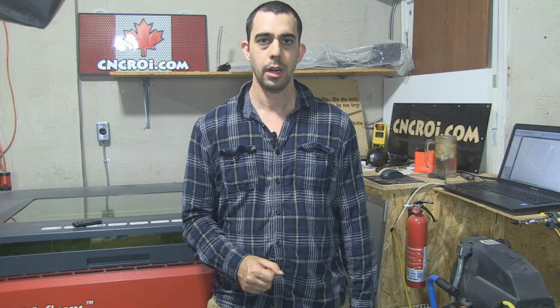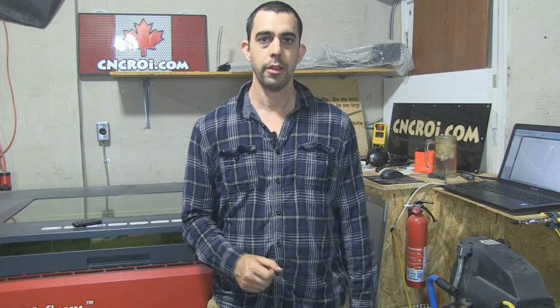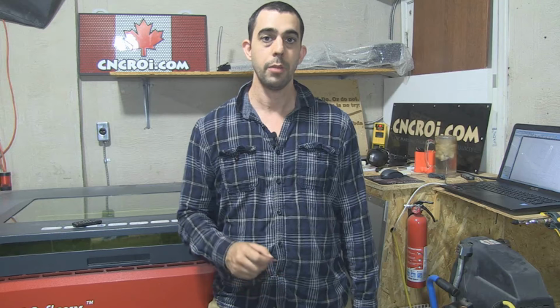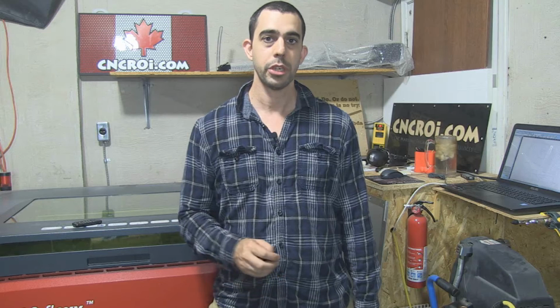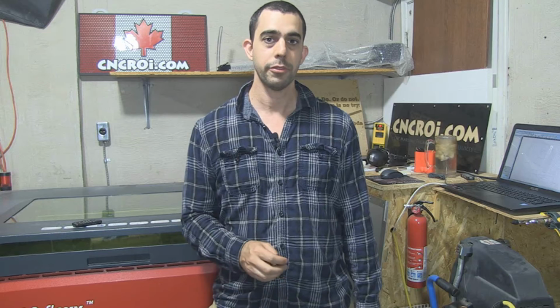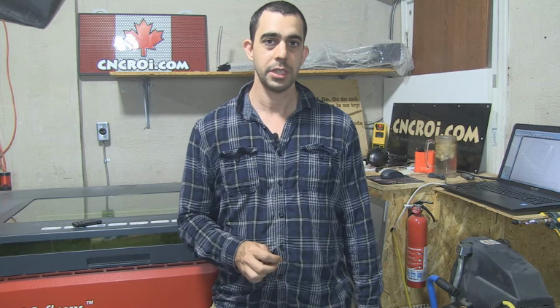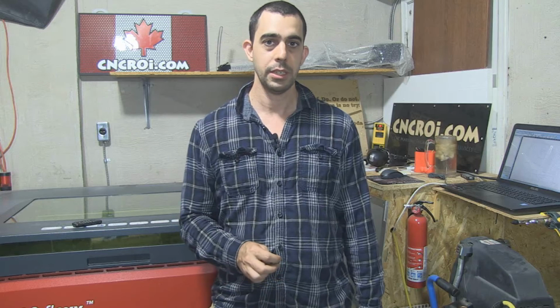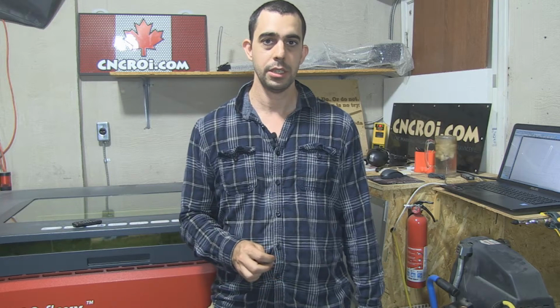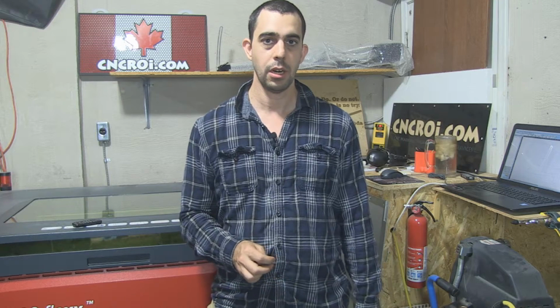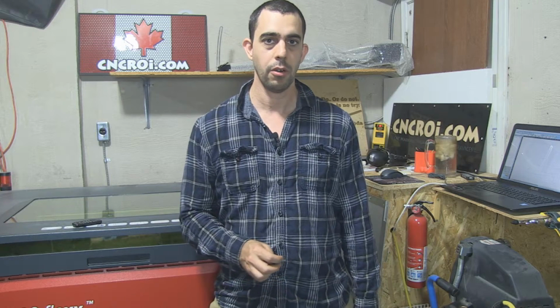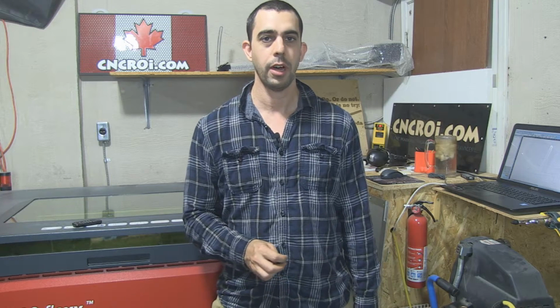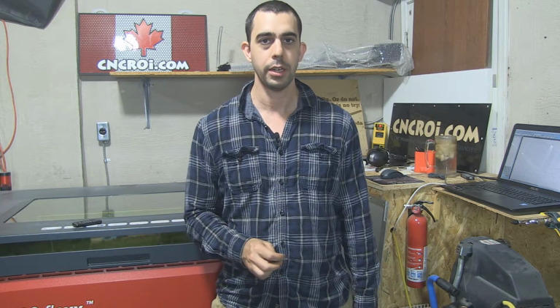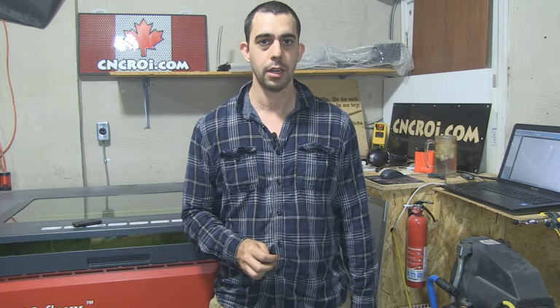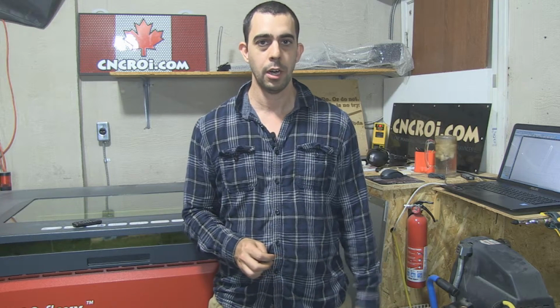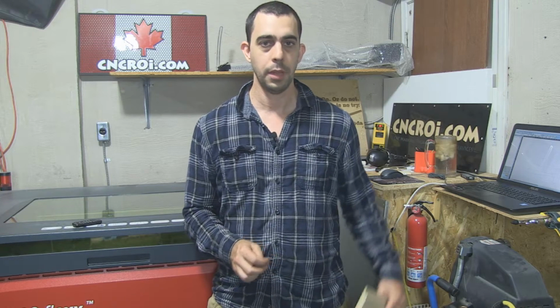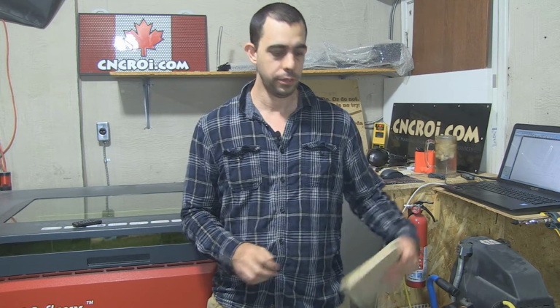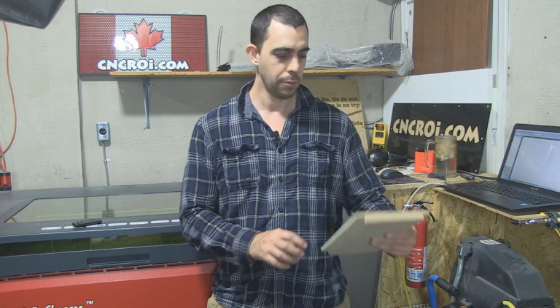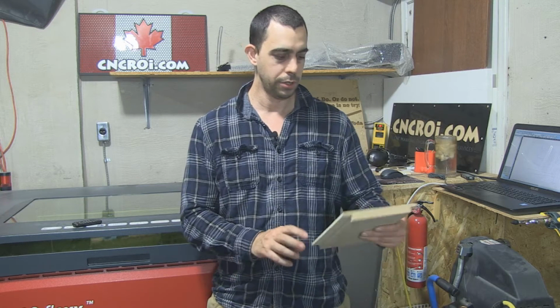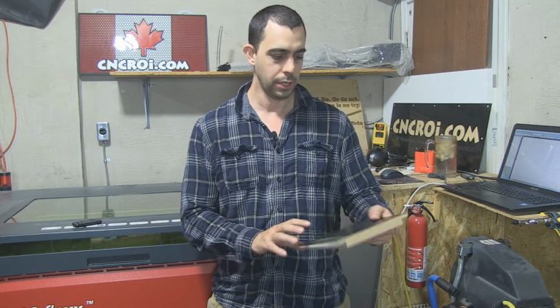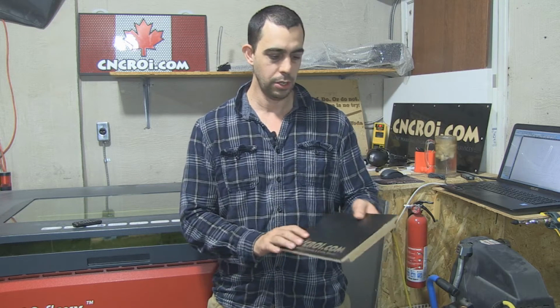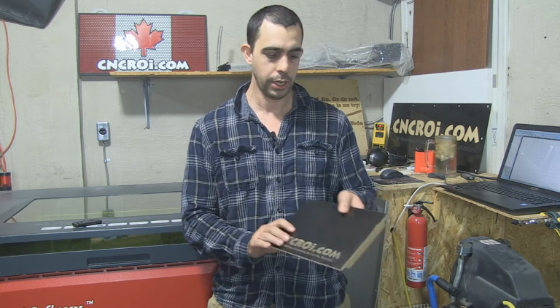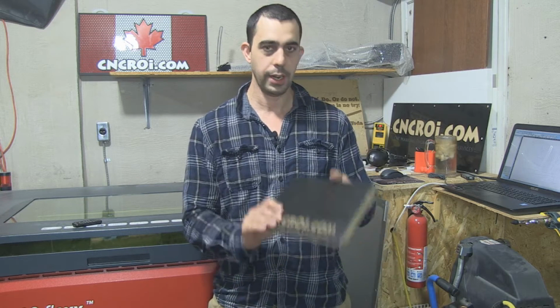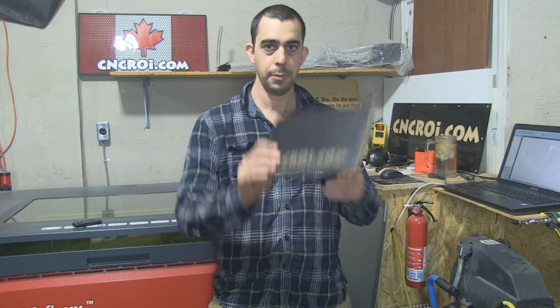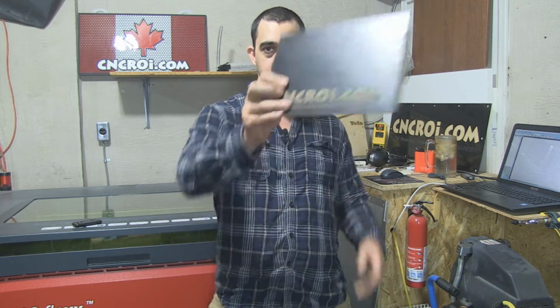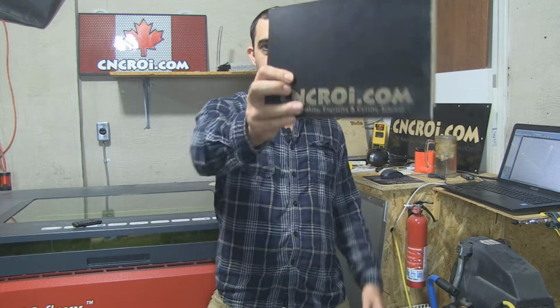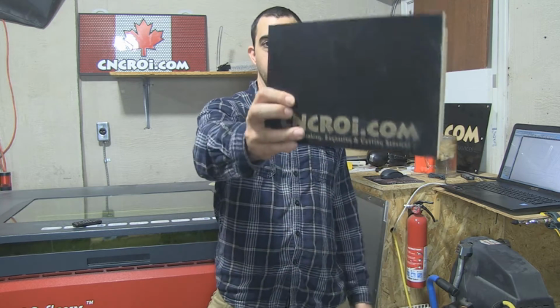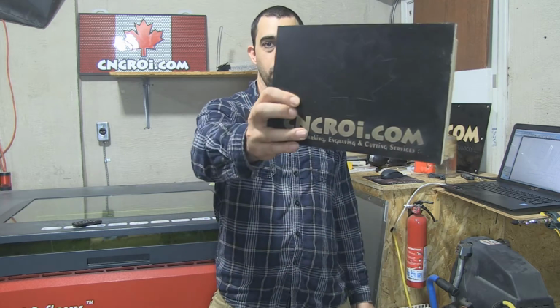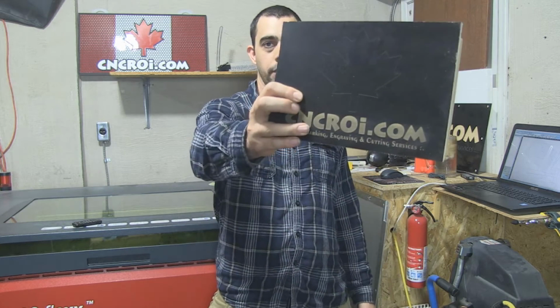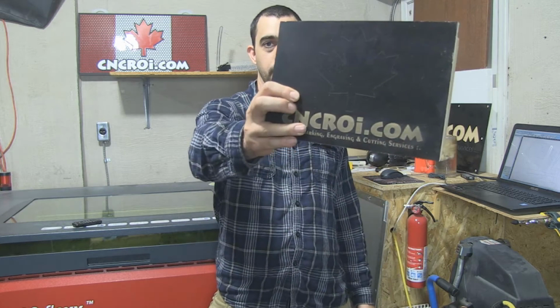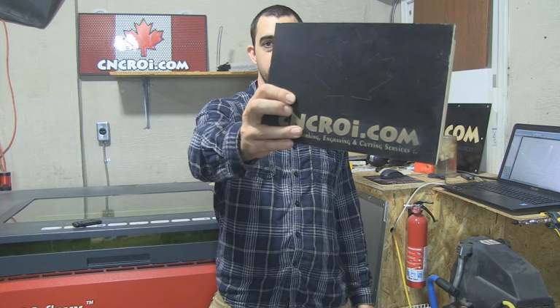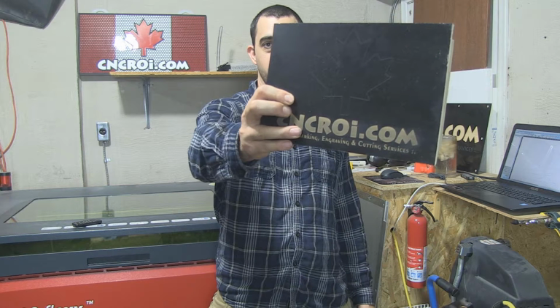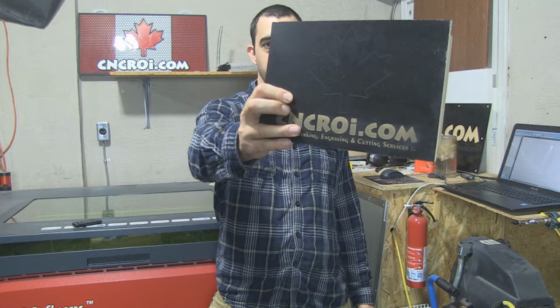Hi there, I'm John from CNCROI.com and today we're going to take a look at laminate engraving and scoring.